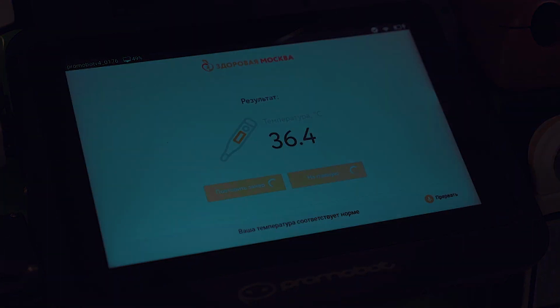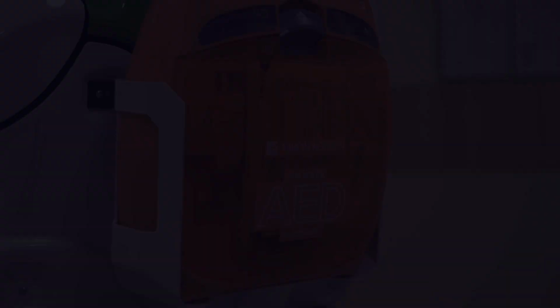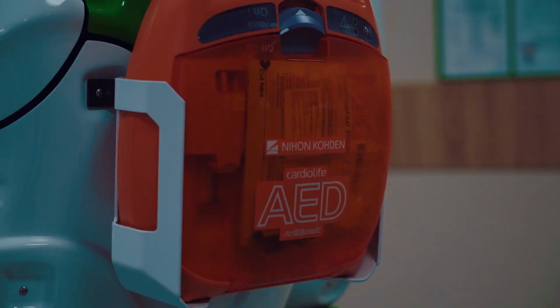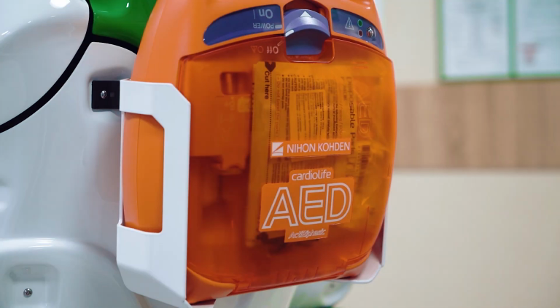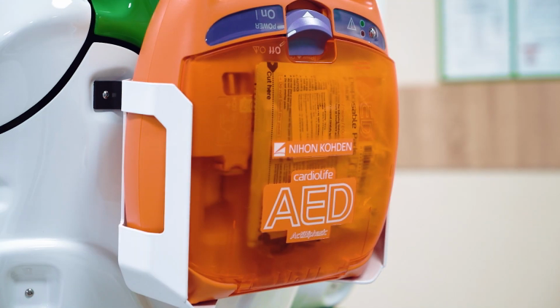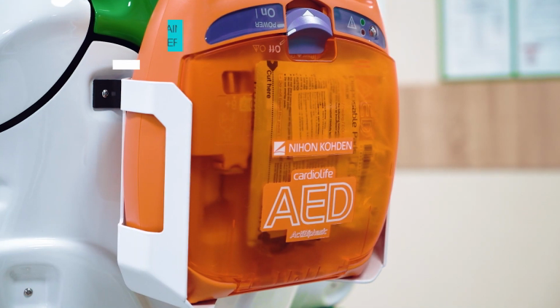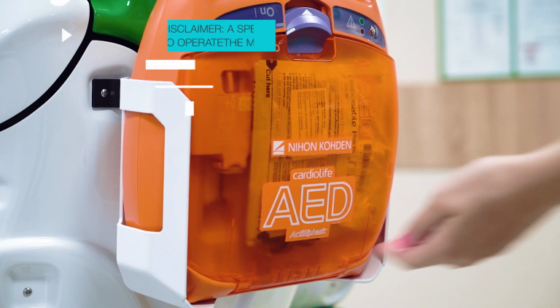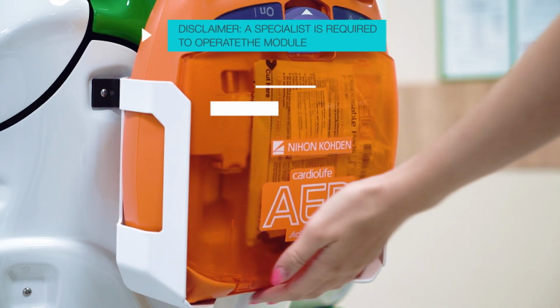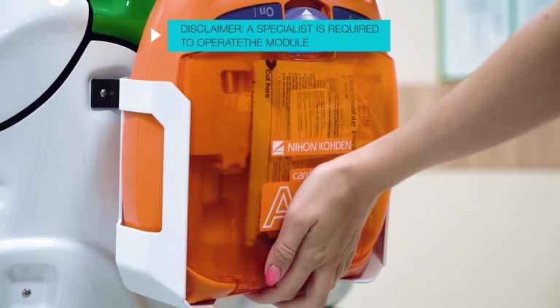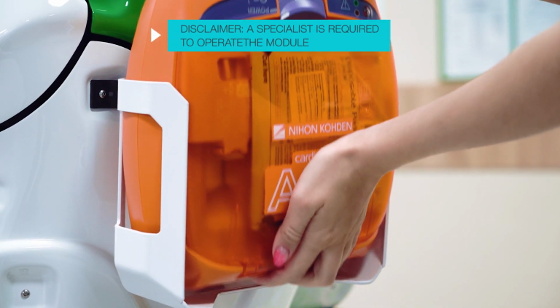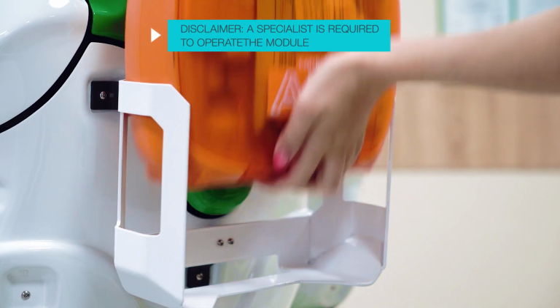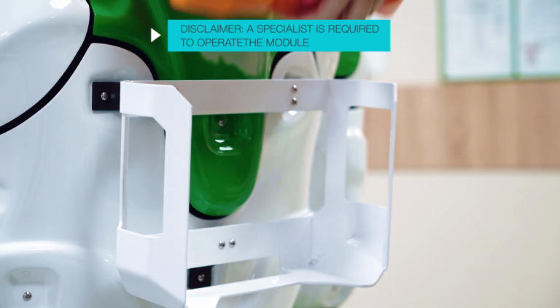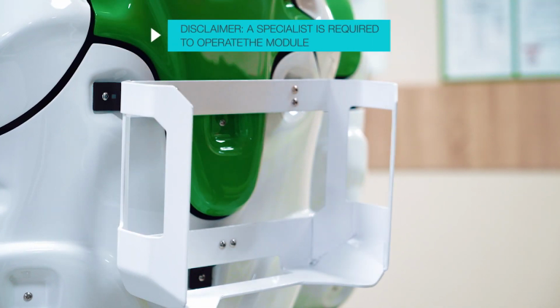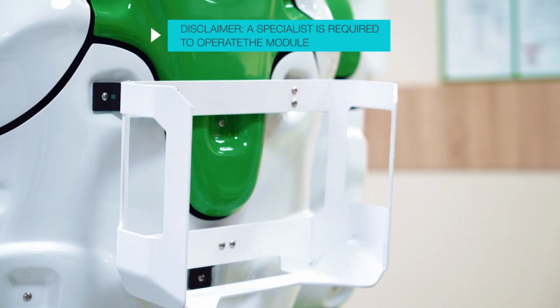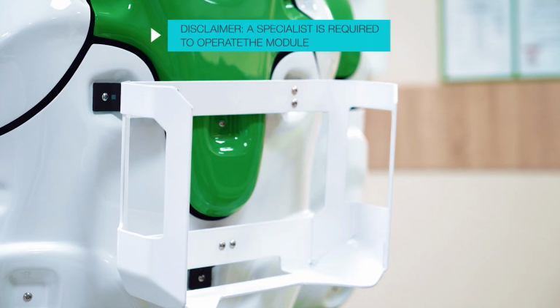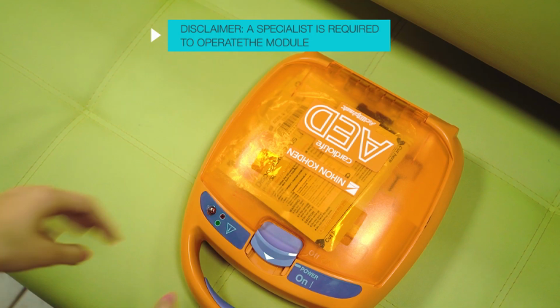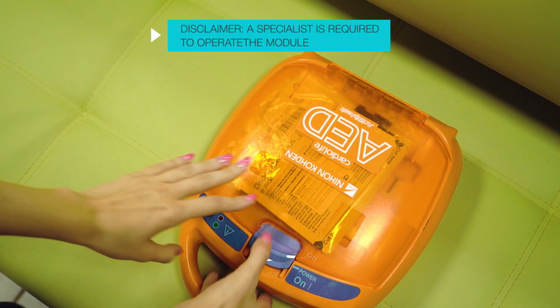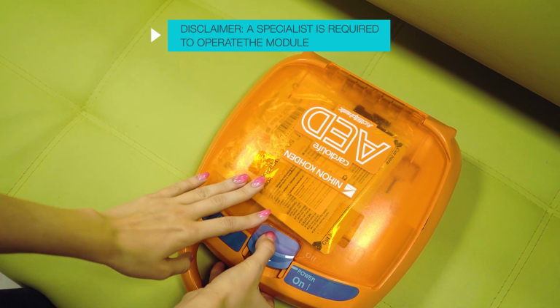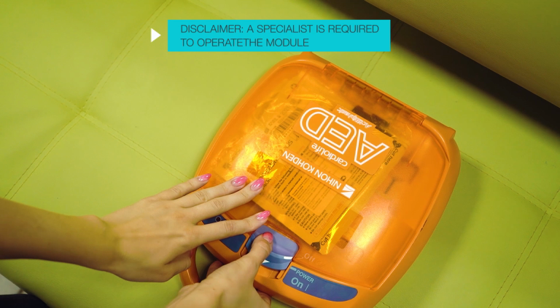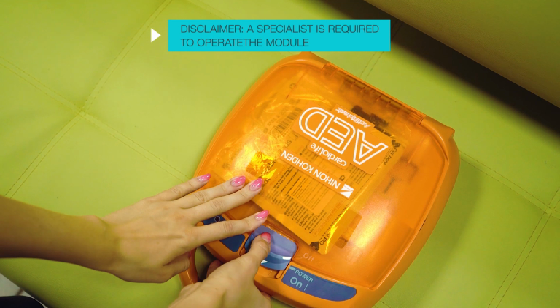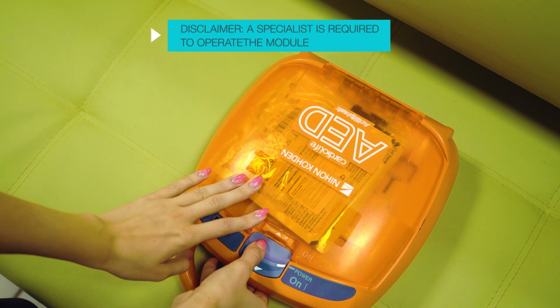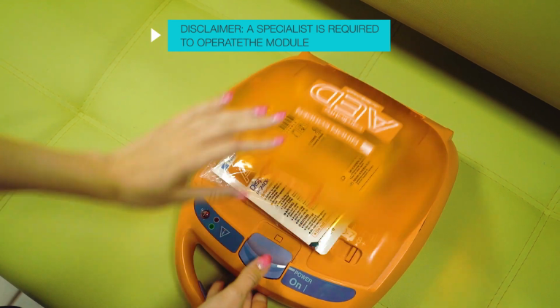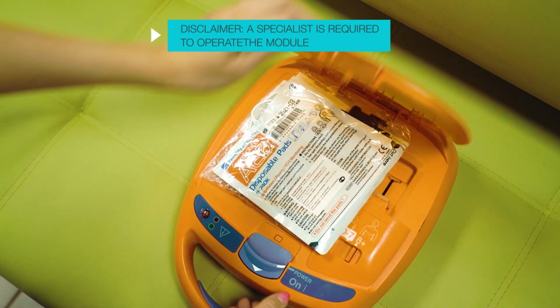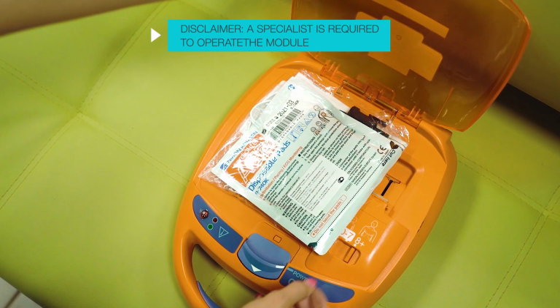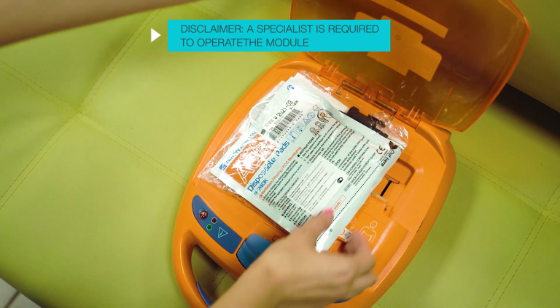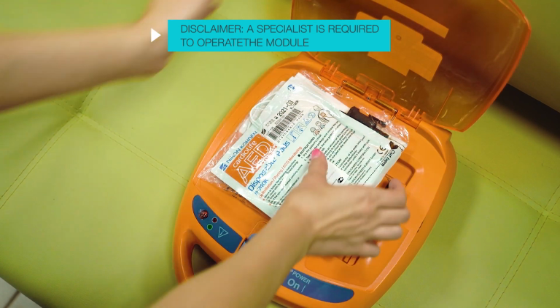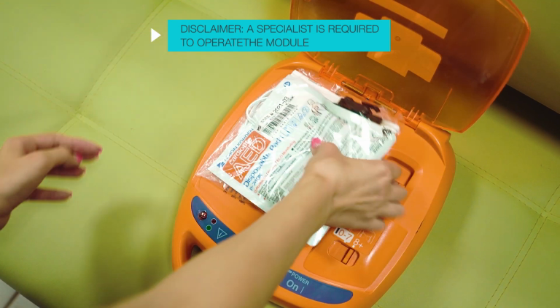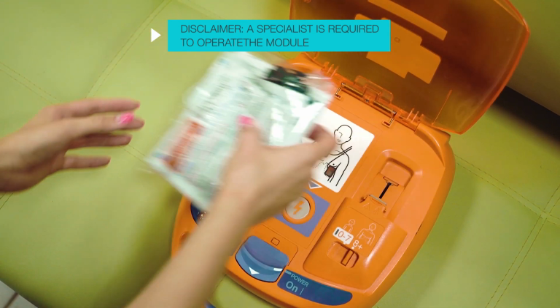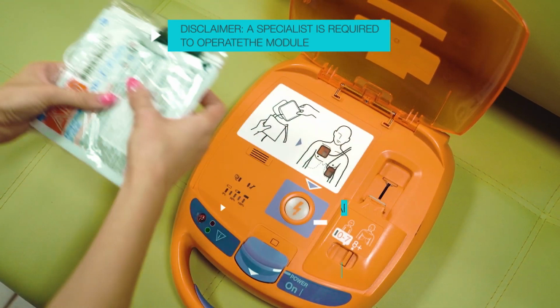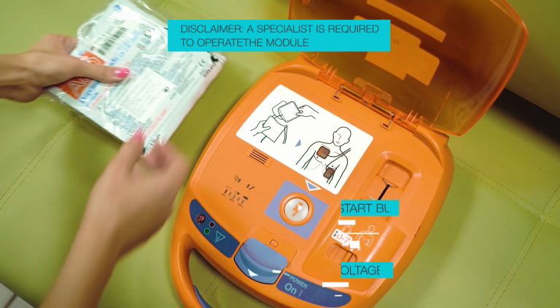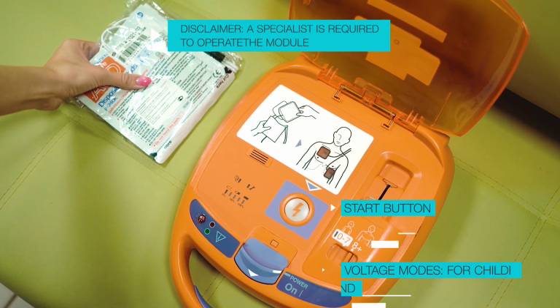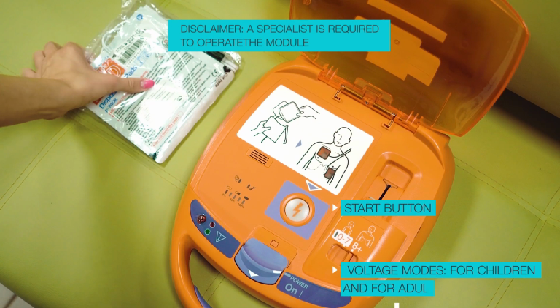The robot is equipped with an automatic portable defibrillator. The use of these devices saves hundreds of lives every year.